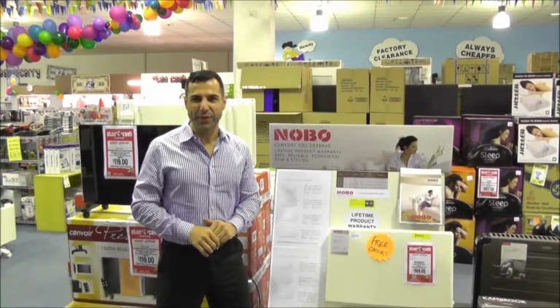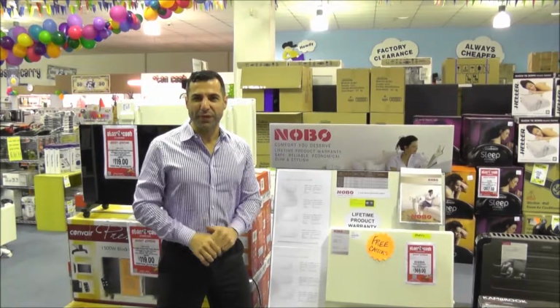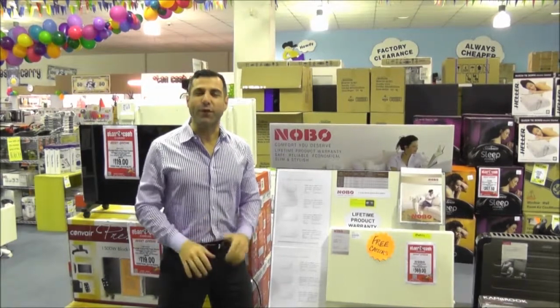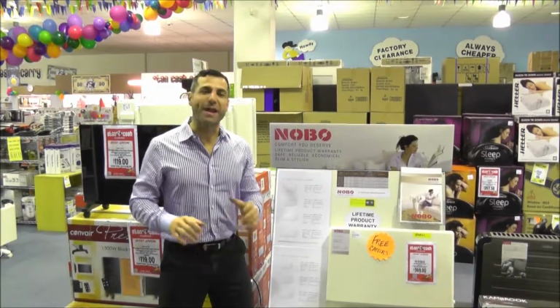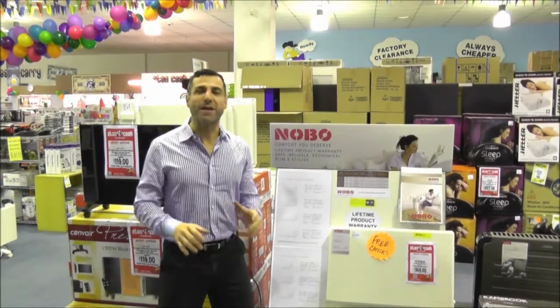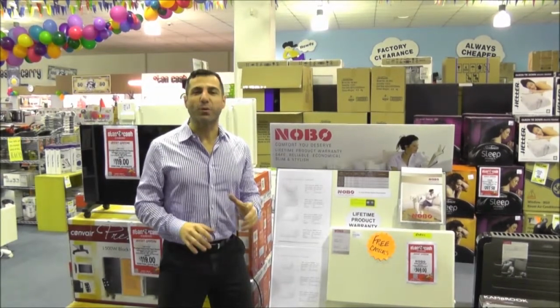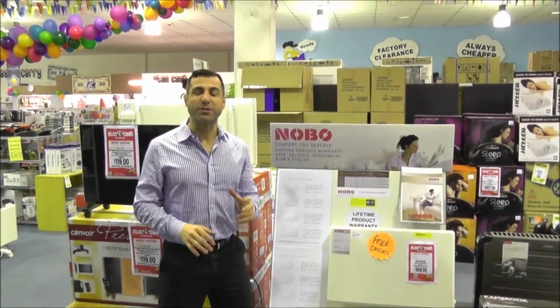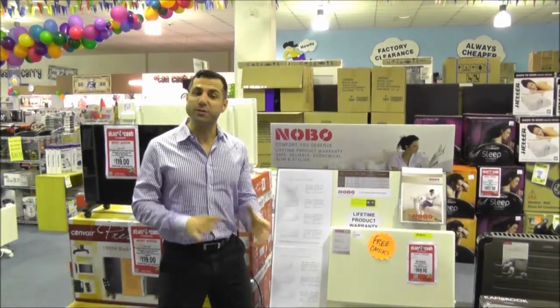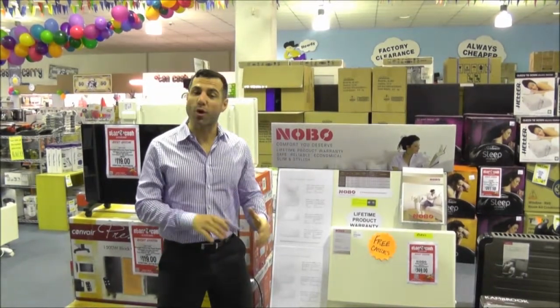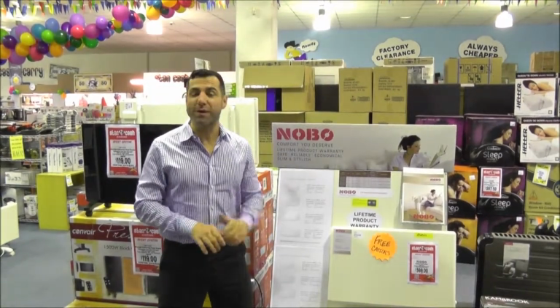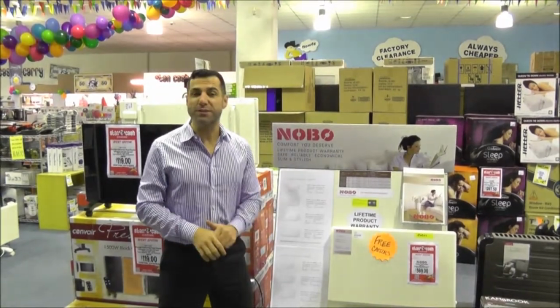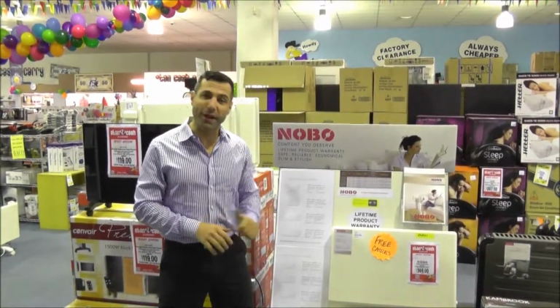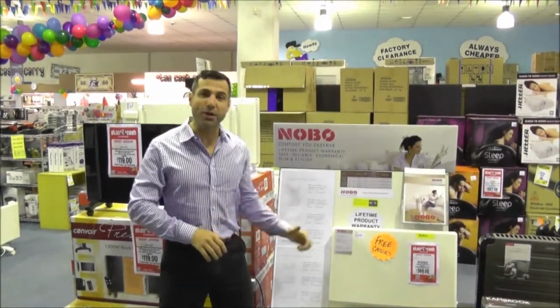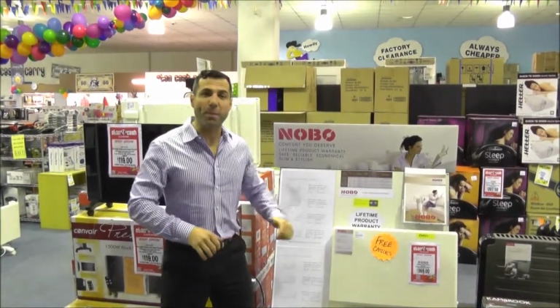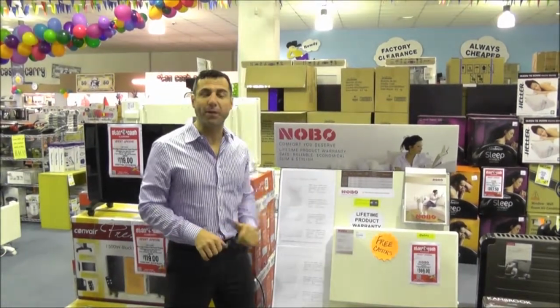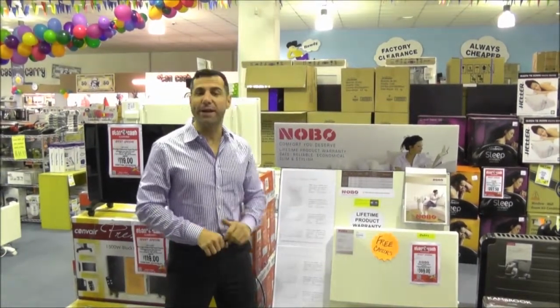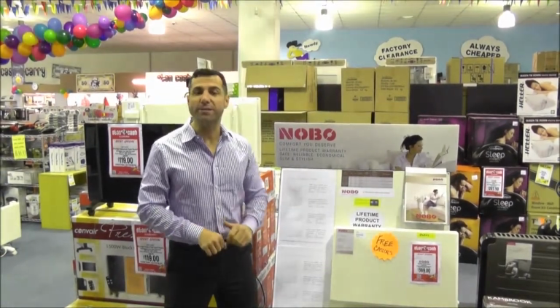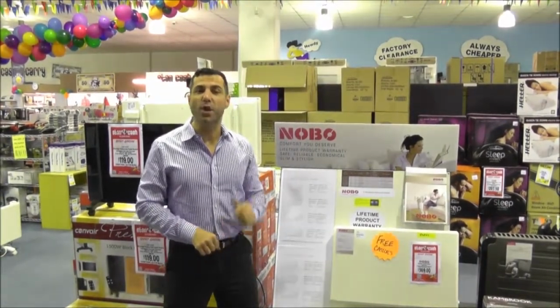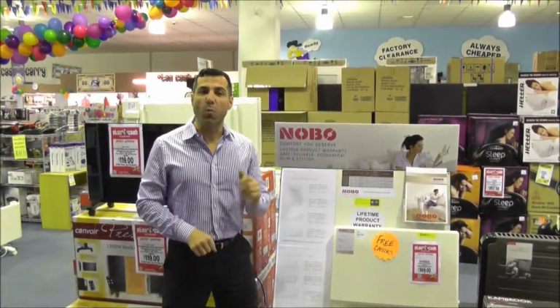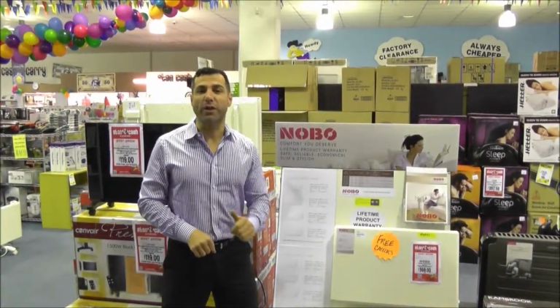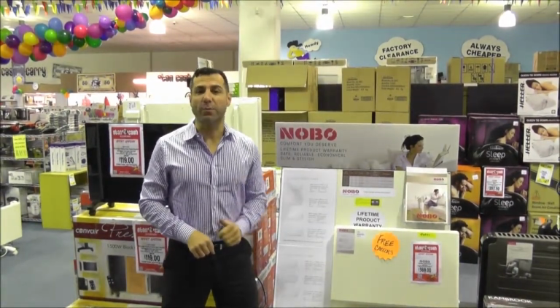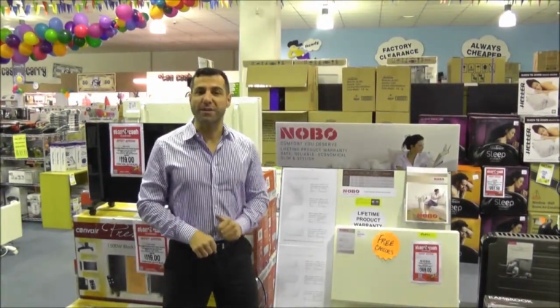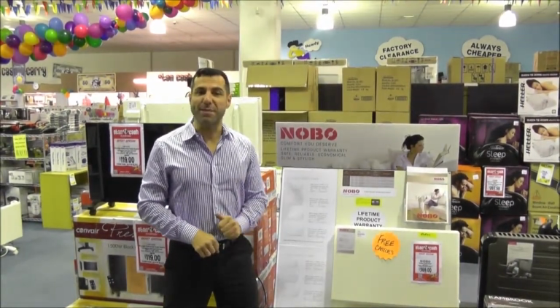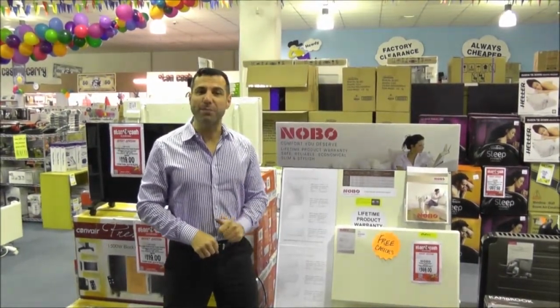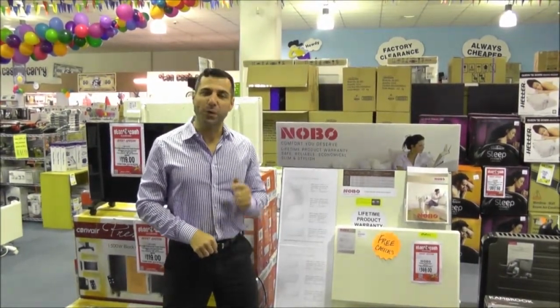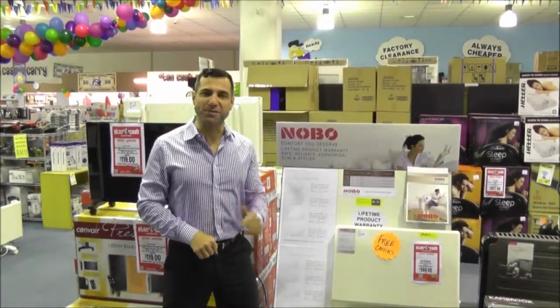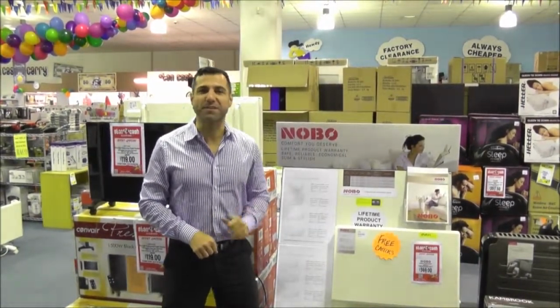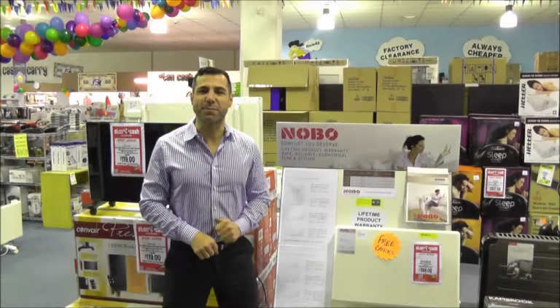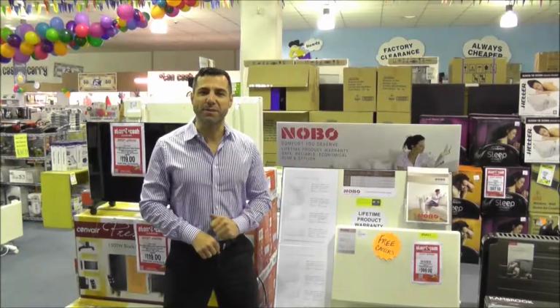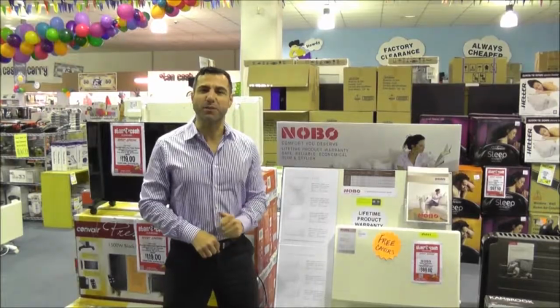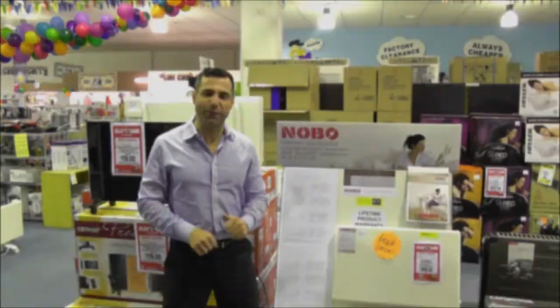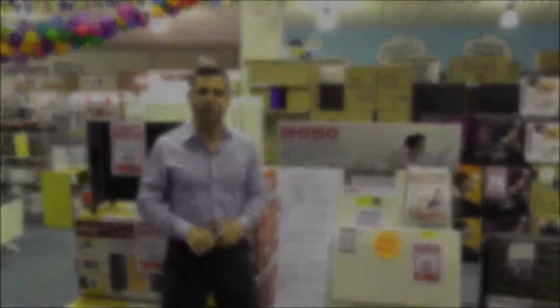If you've got any other questions or comments regarding Nobo panel heaters, why not drop us an email or send us a message through Facebook.